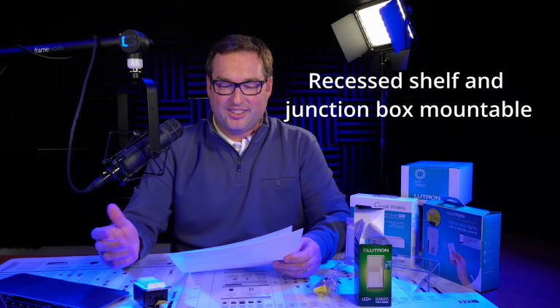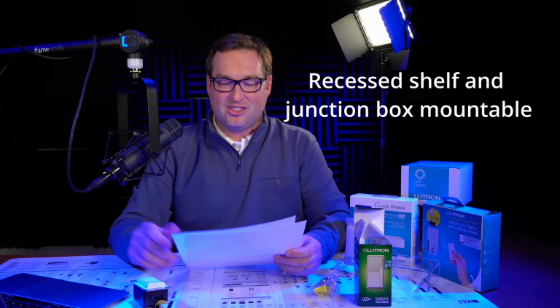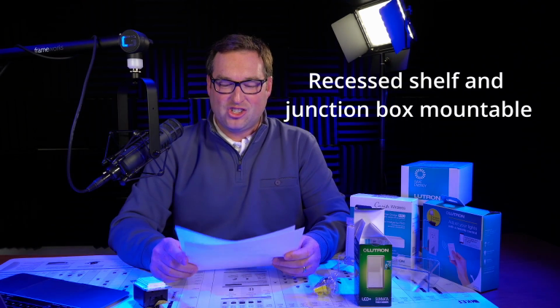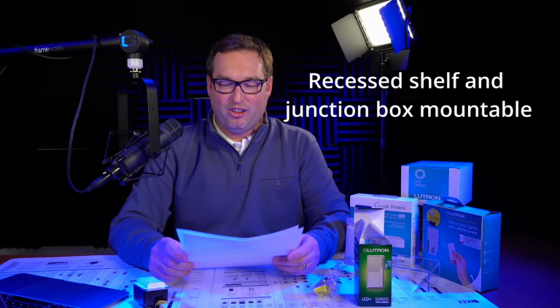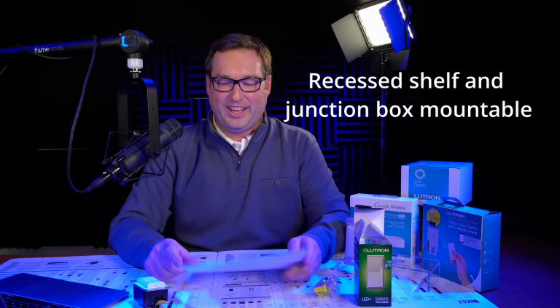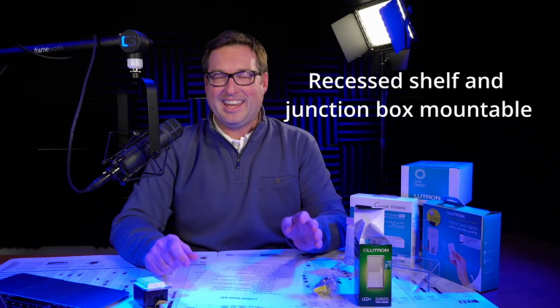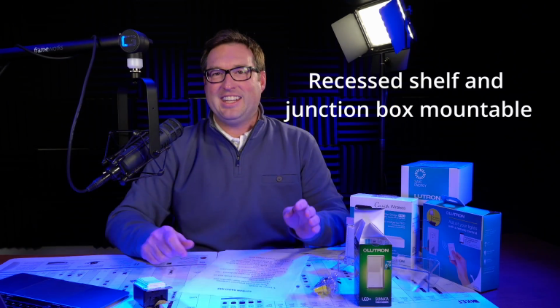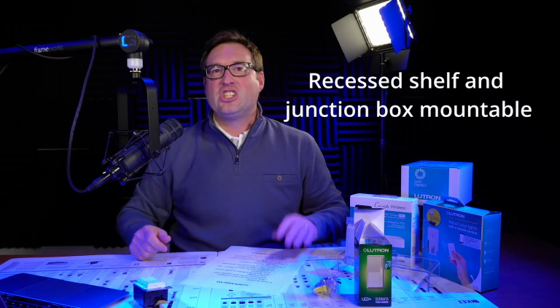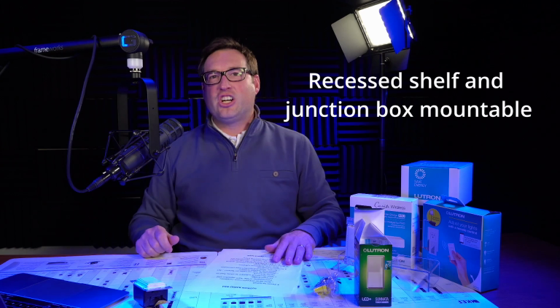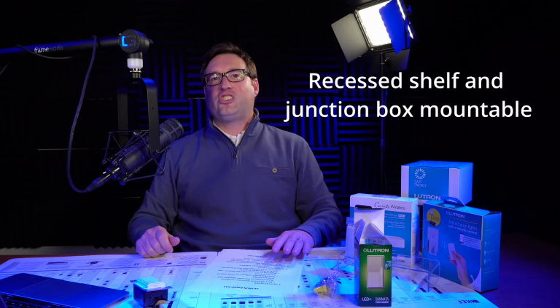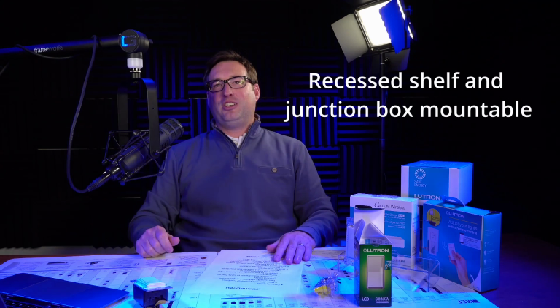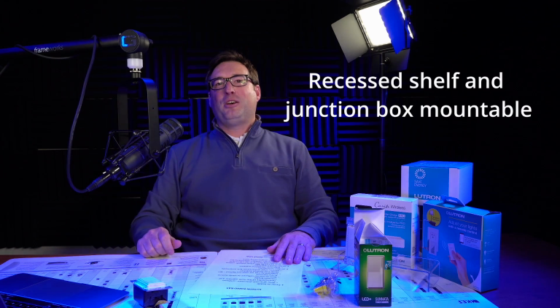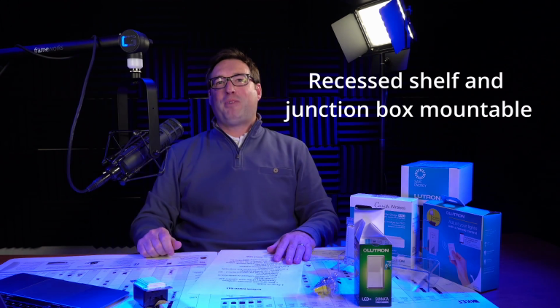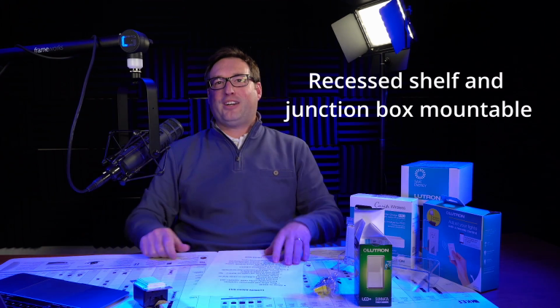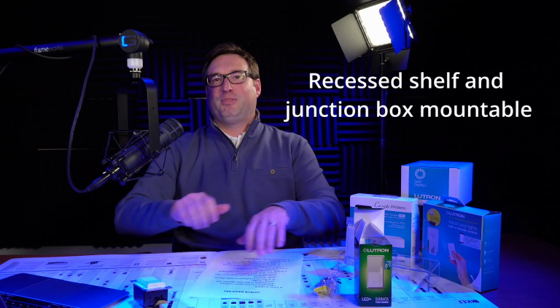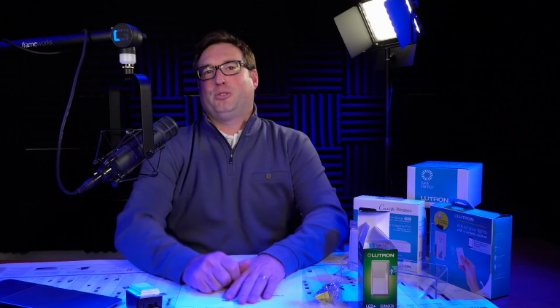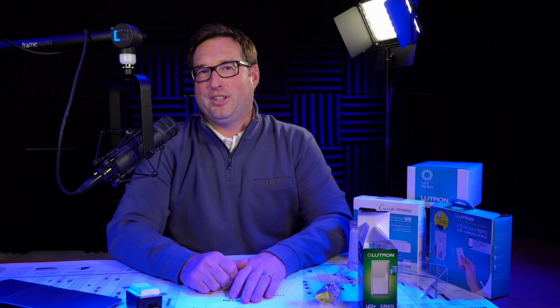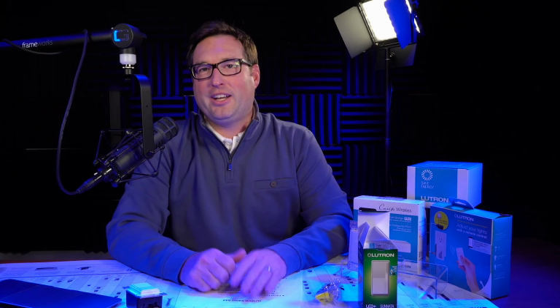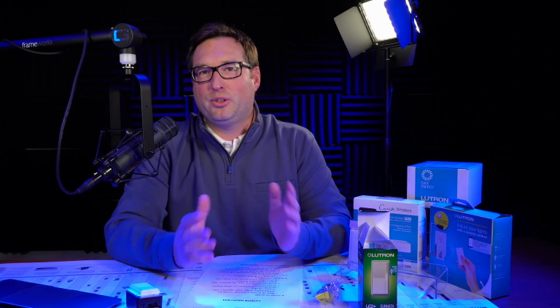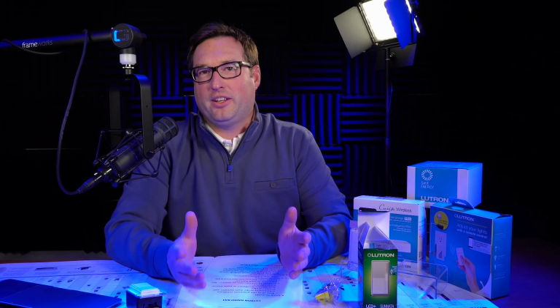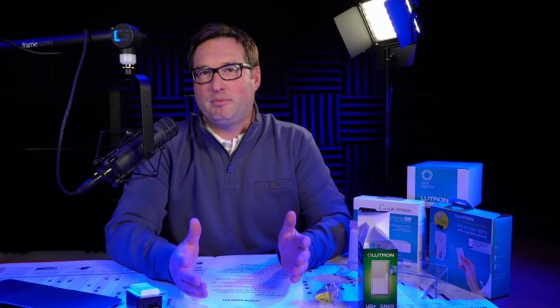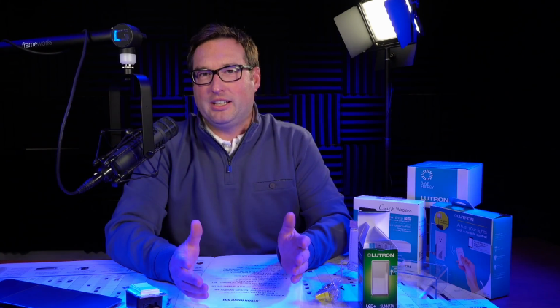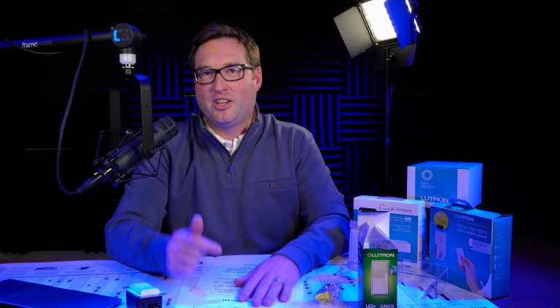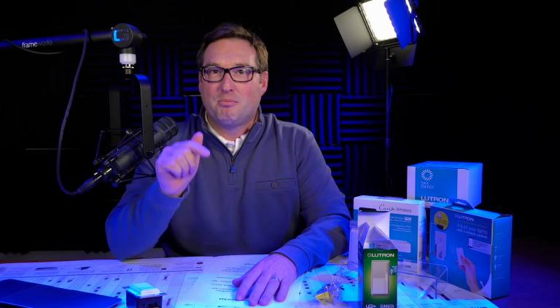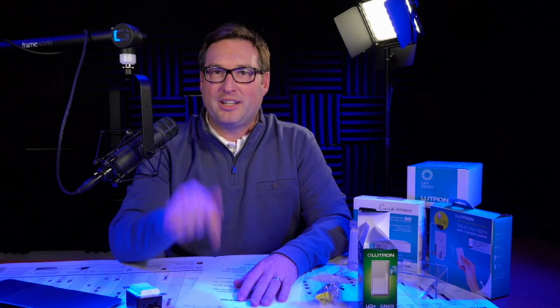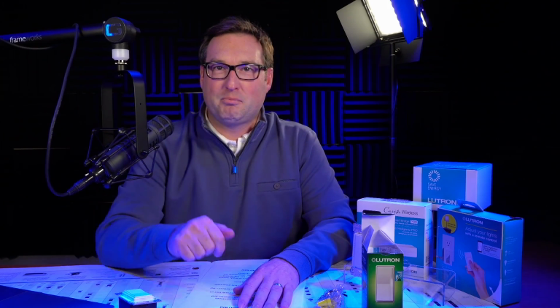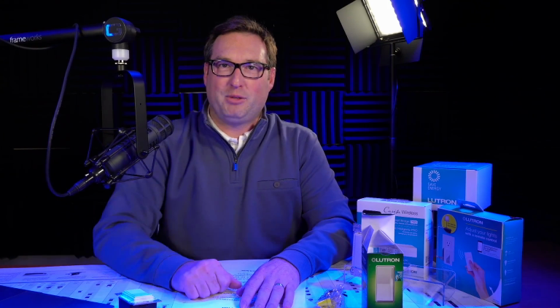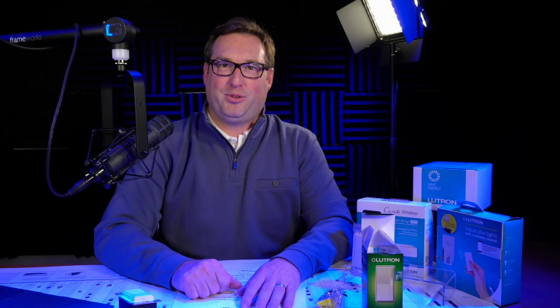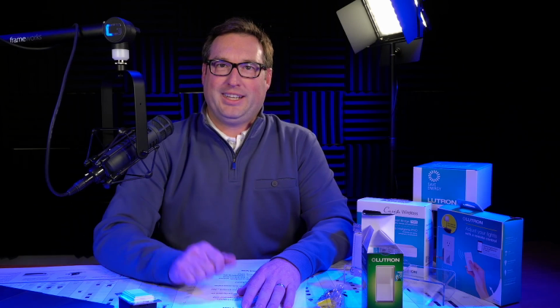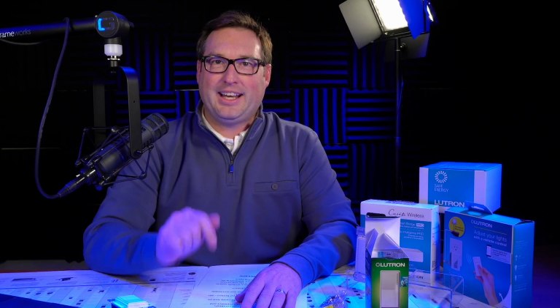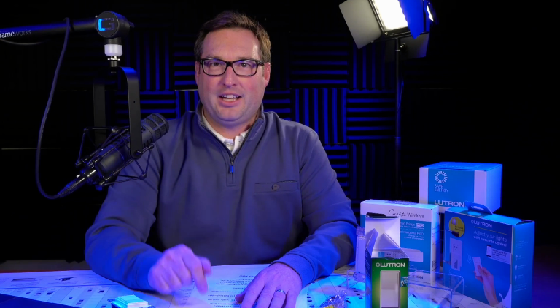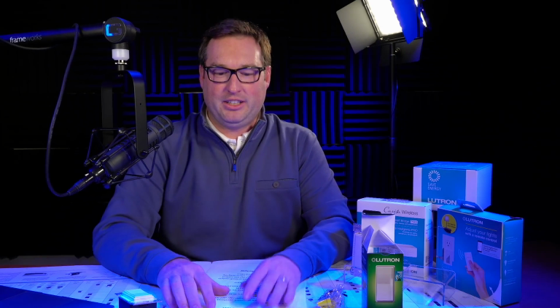Recessed shelf and junction box mountable. I don't know what the hell that means, but it's a bullet point and I love it.